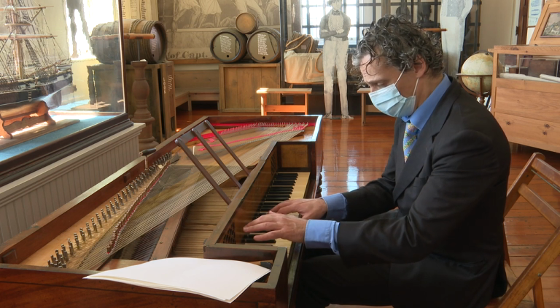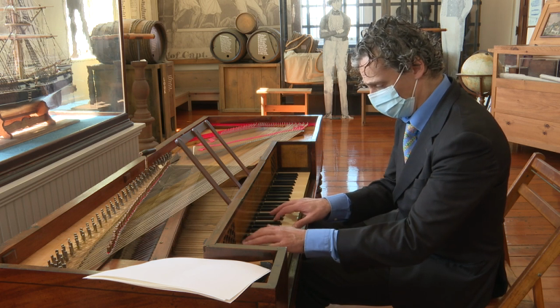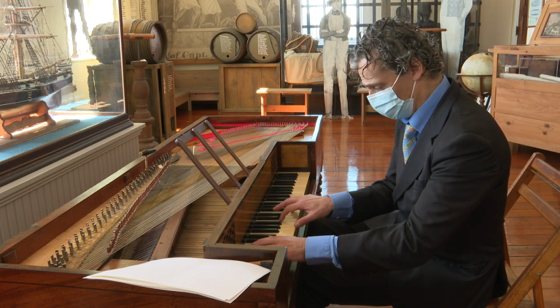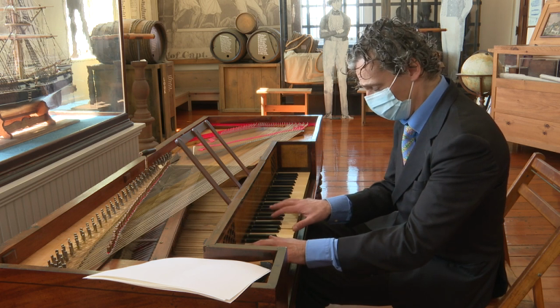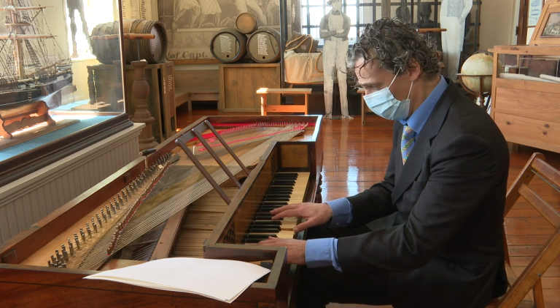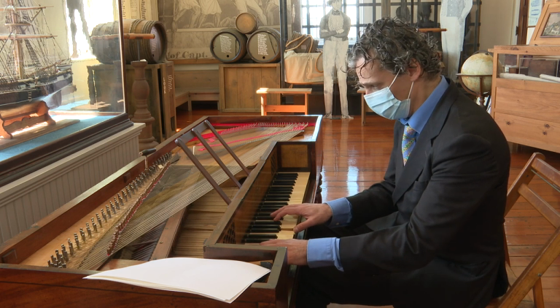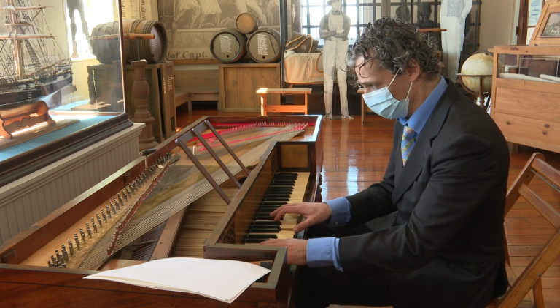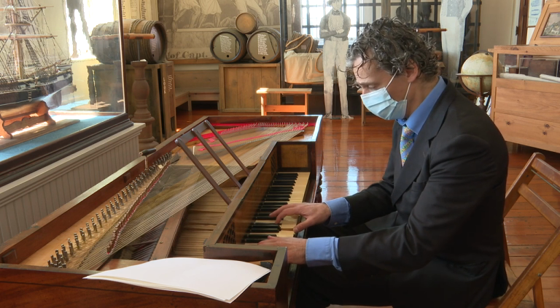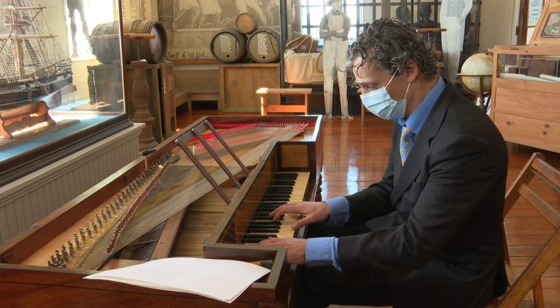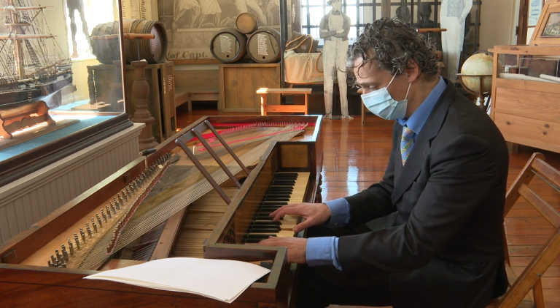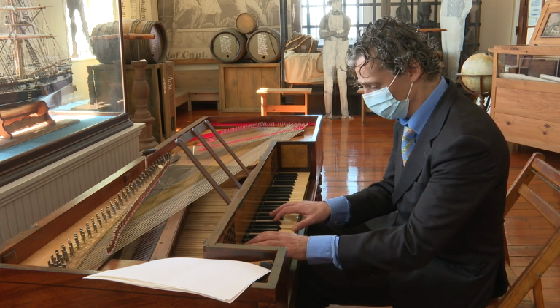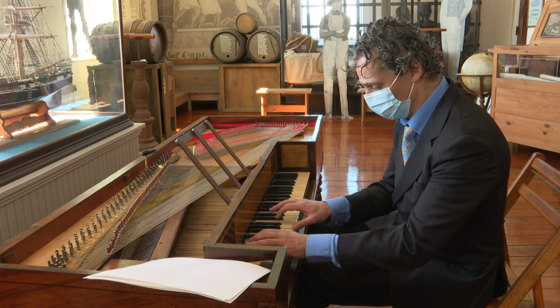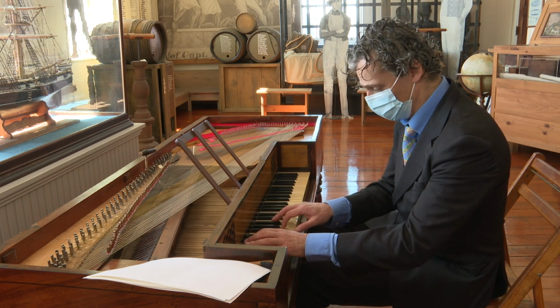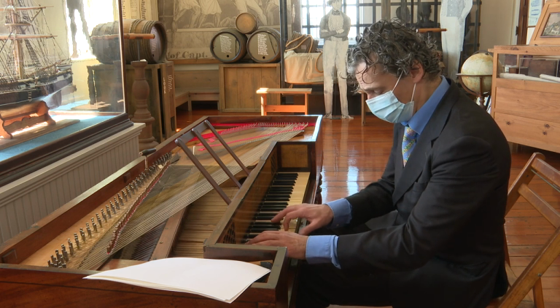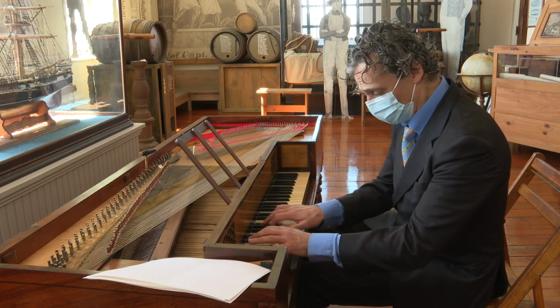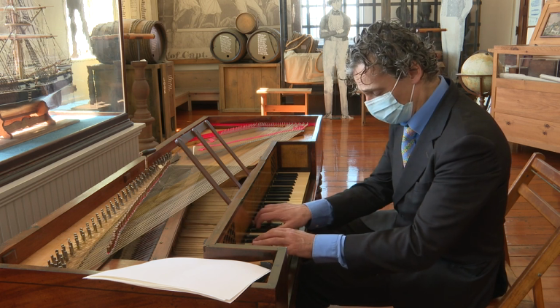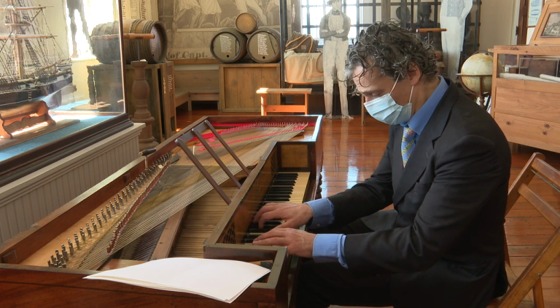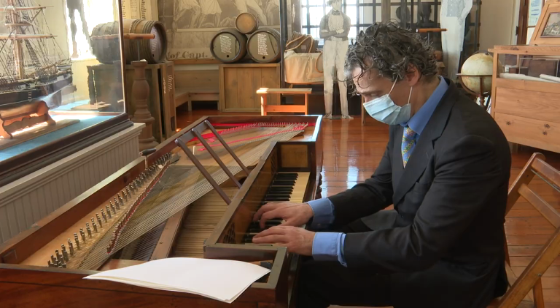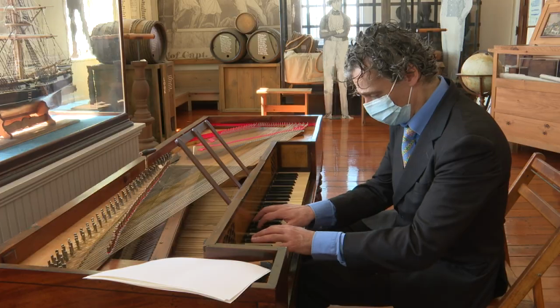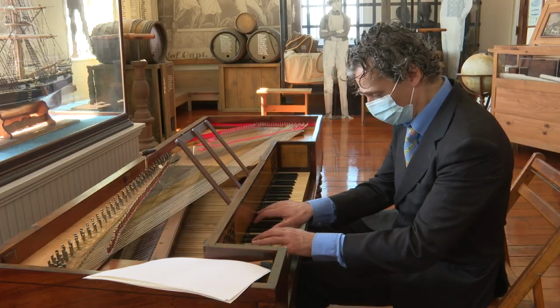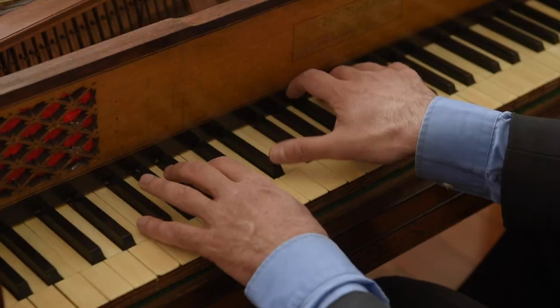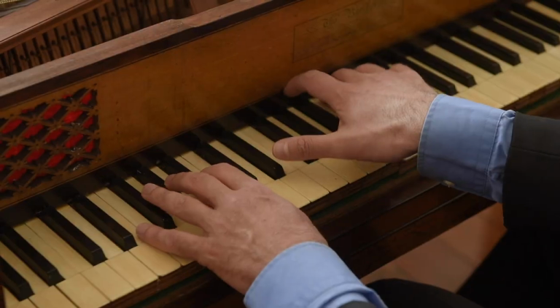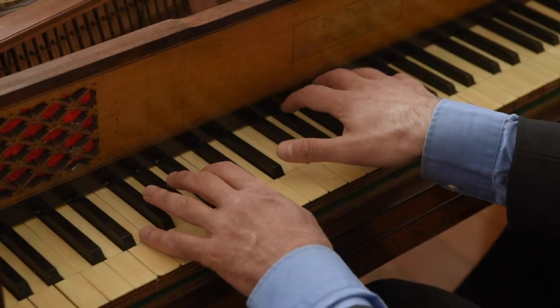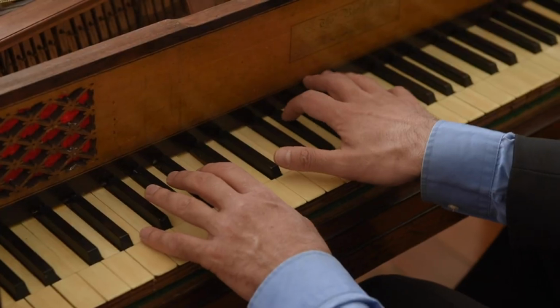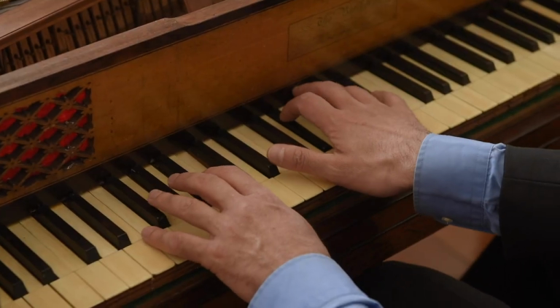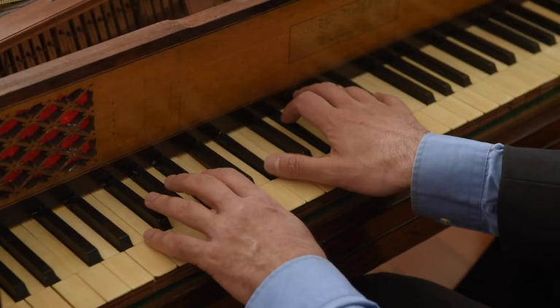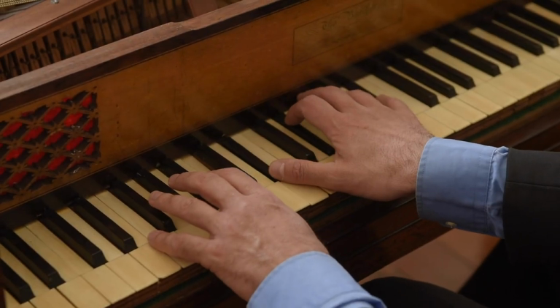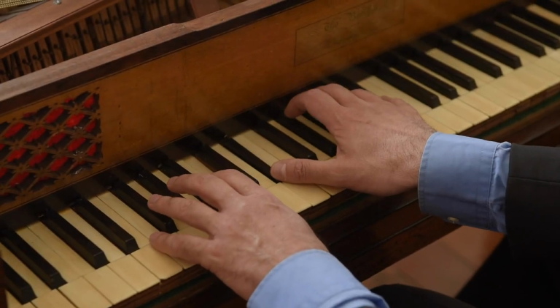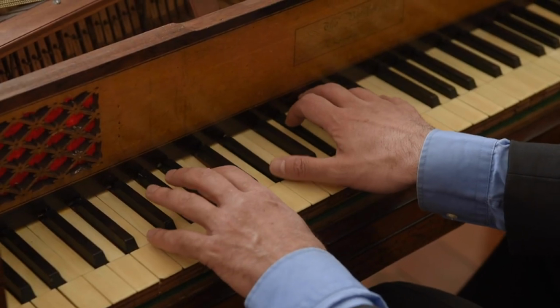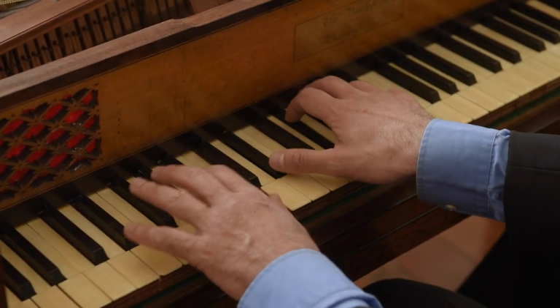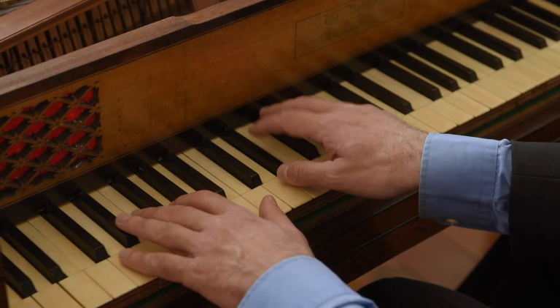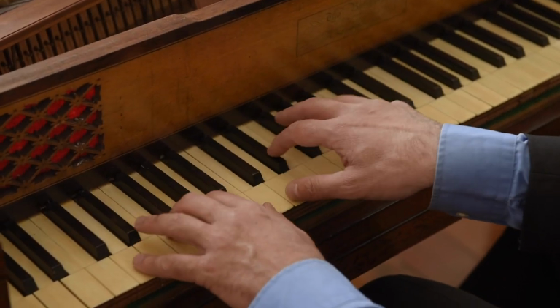The virtual concert, a fundraiser for the Early Music Society and the Maritime Society, will stream via Zoom on Sunday, April 16th.